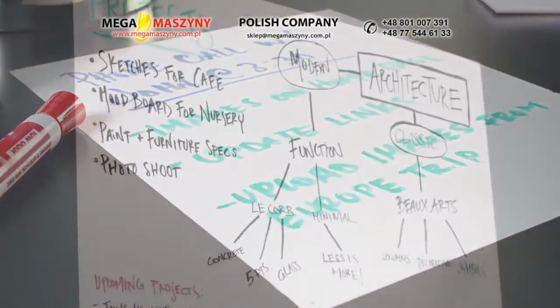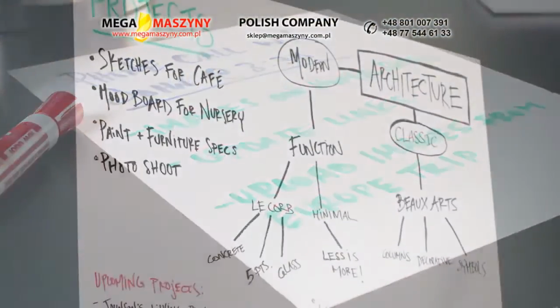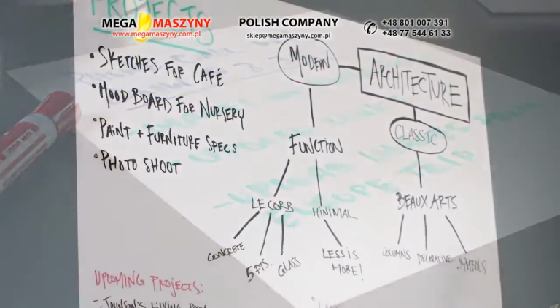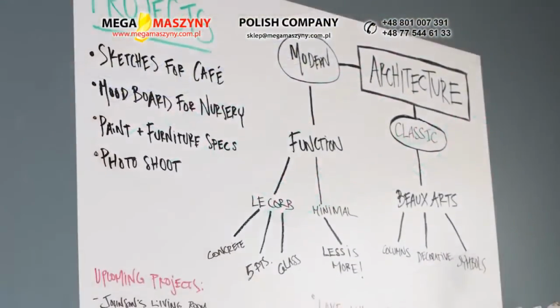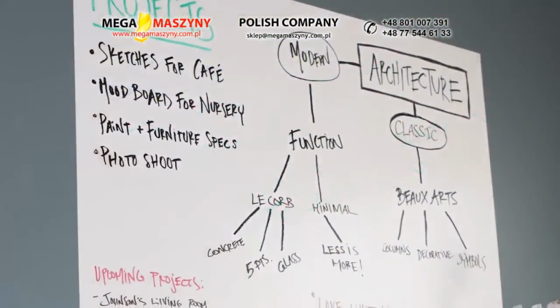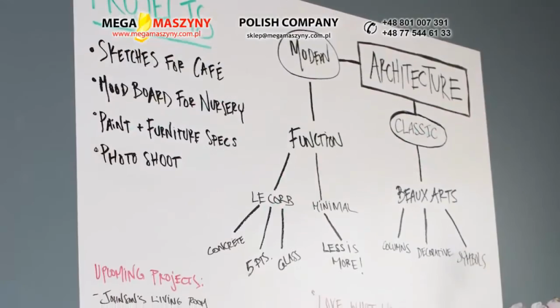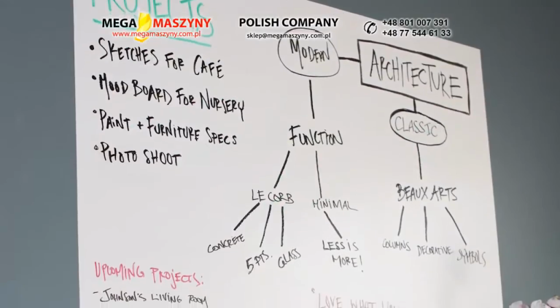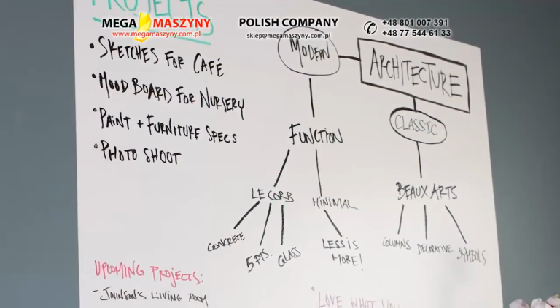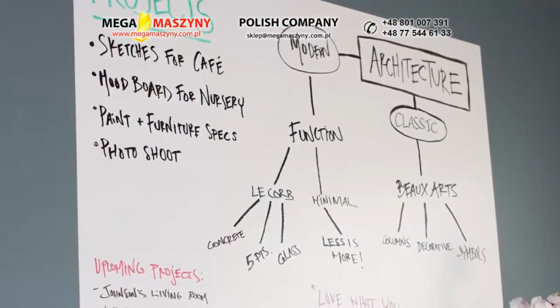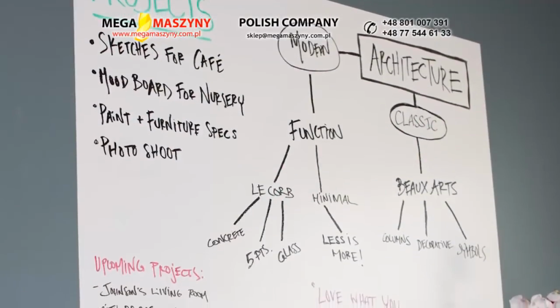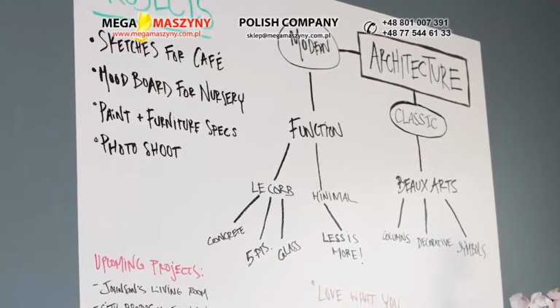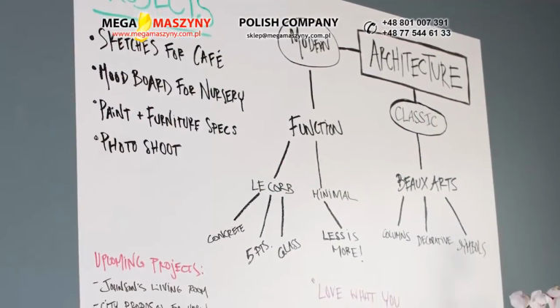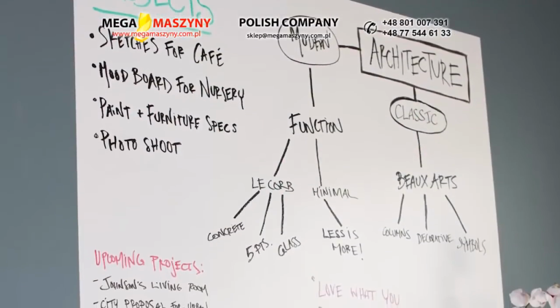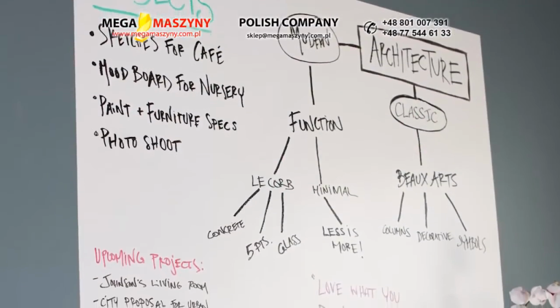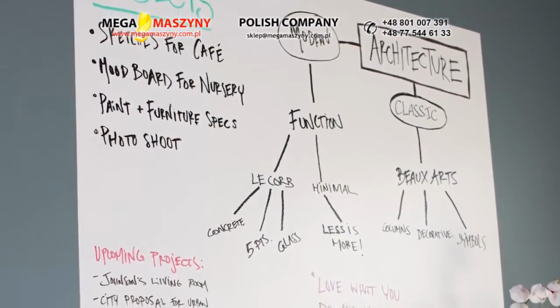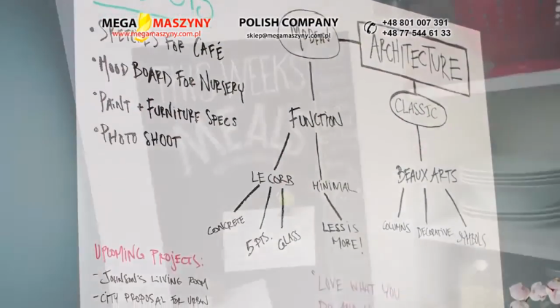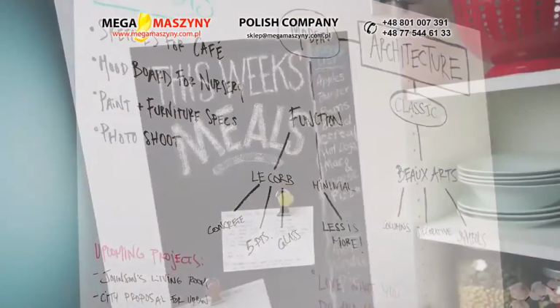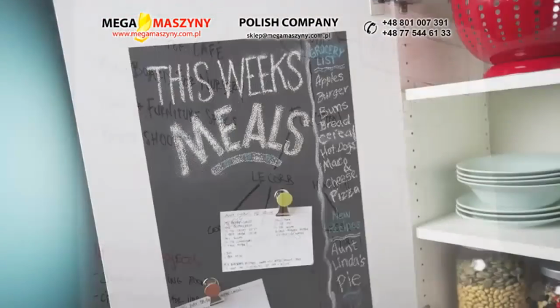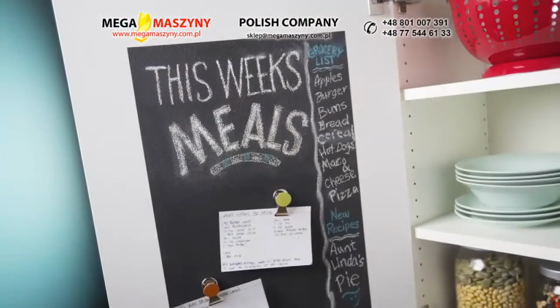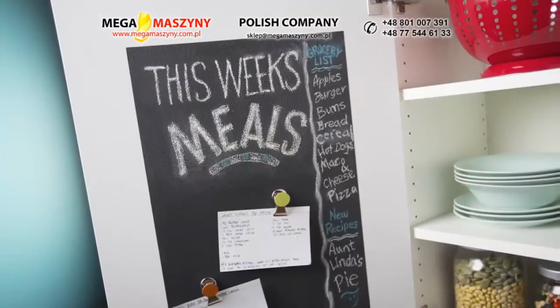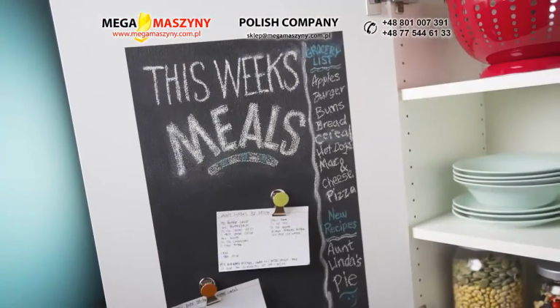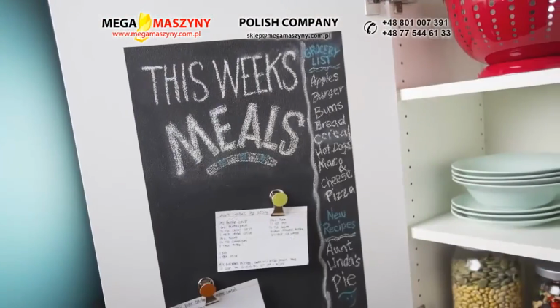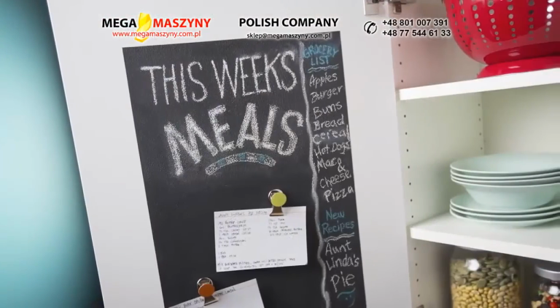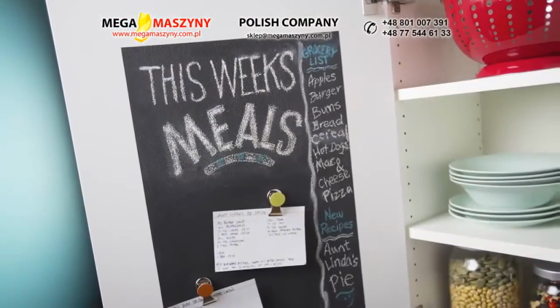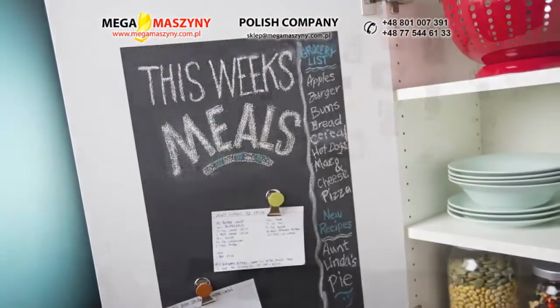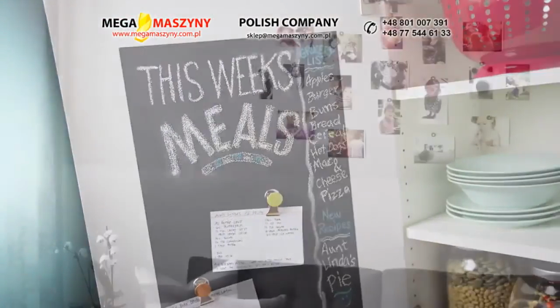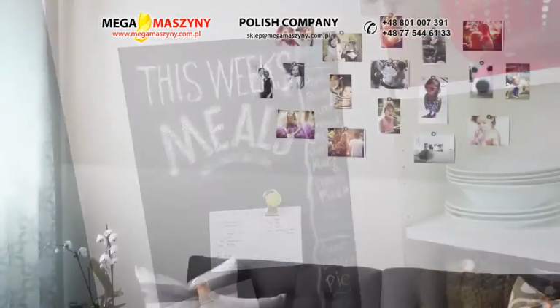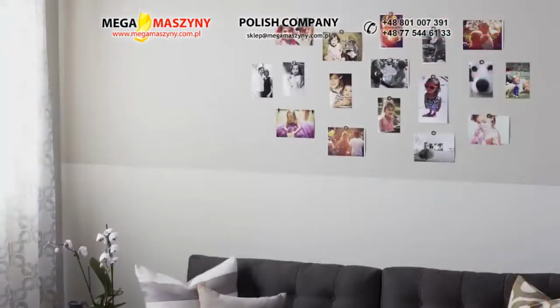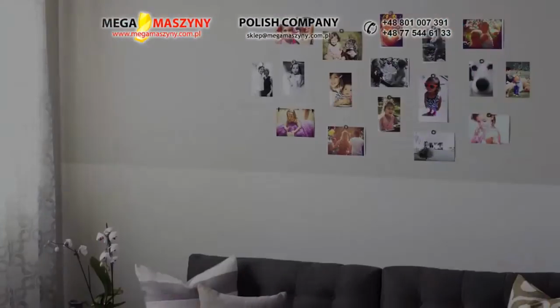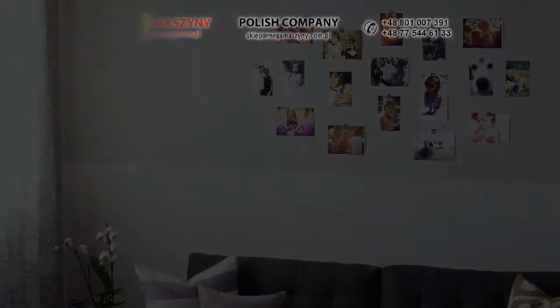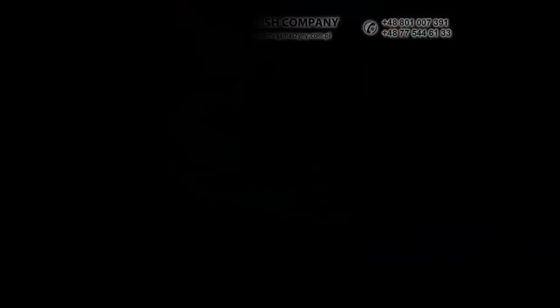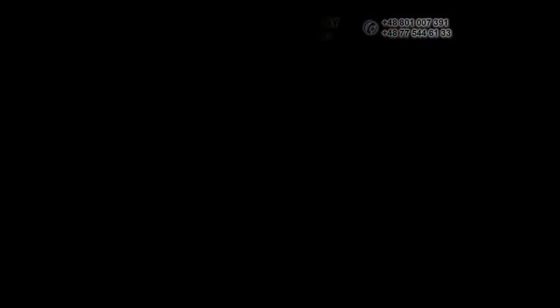Ready to take on your next project? Think Rust-Oleum Chalkboard Paint, Magnetic Primer.